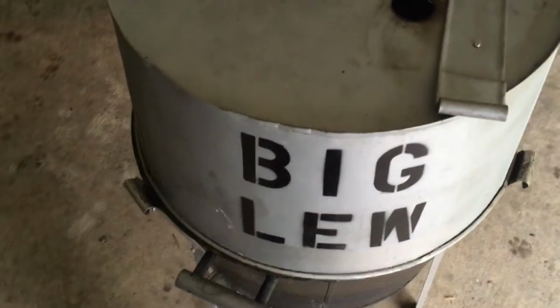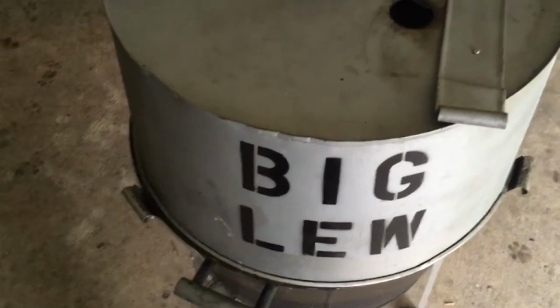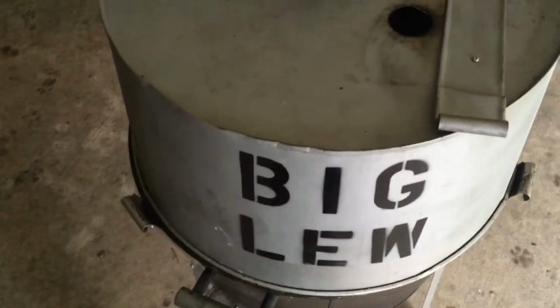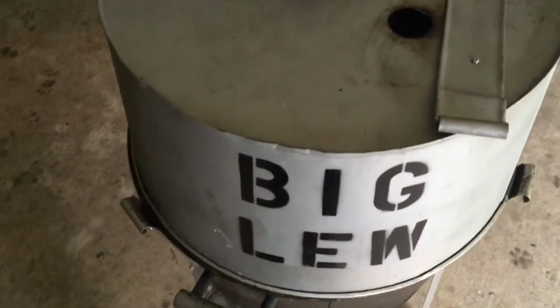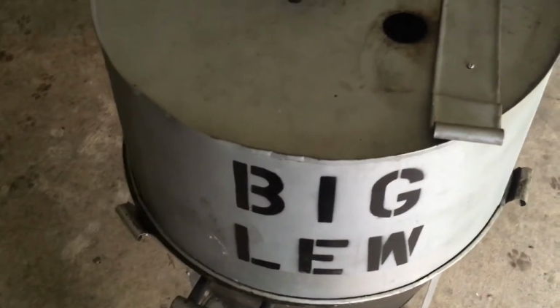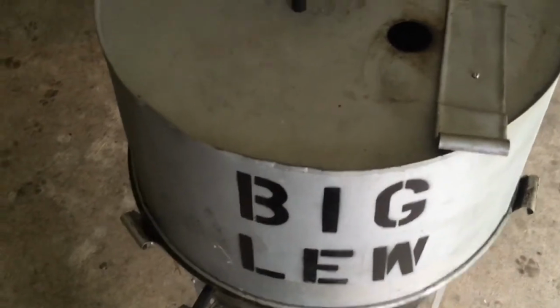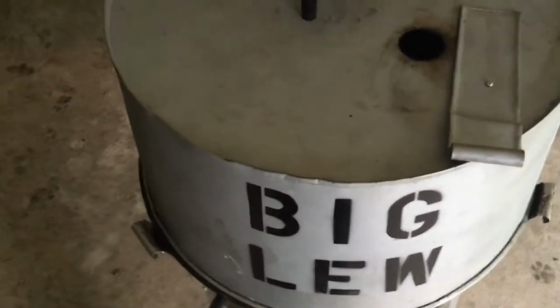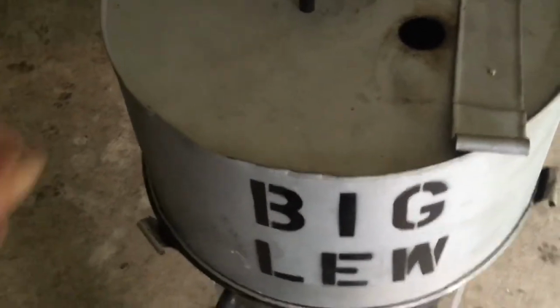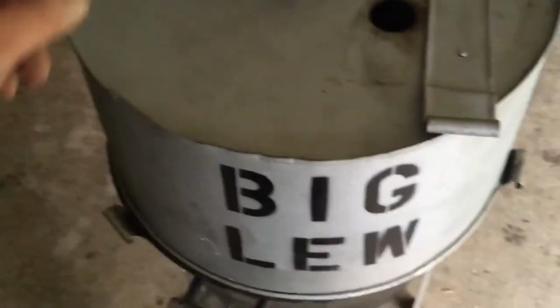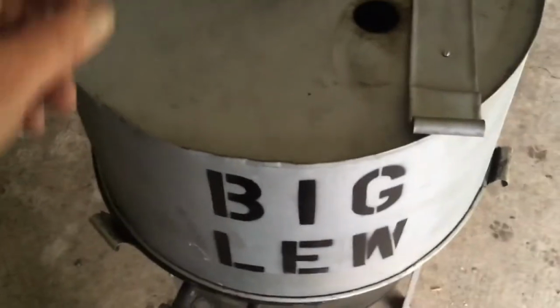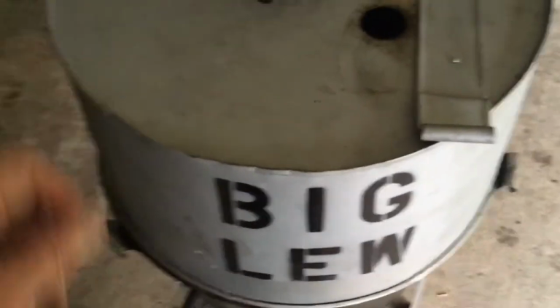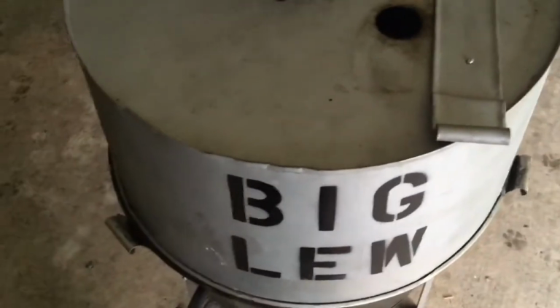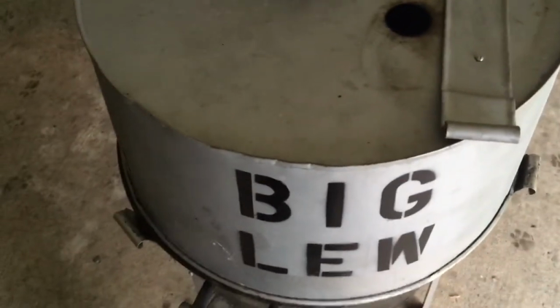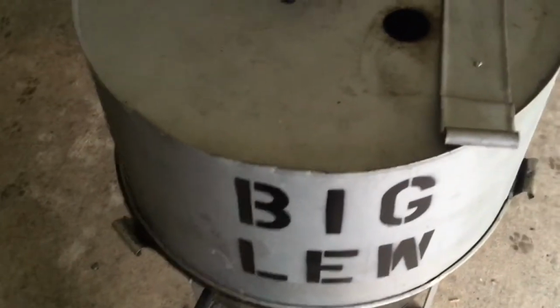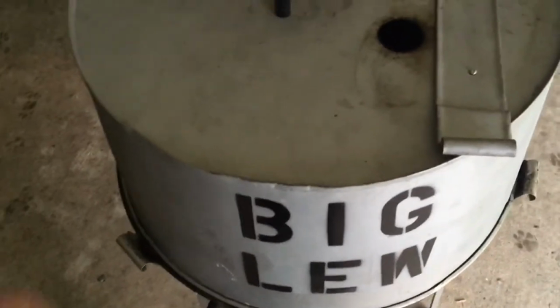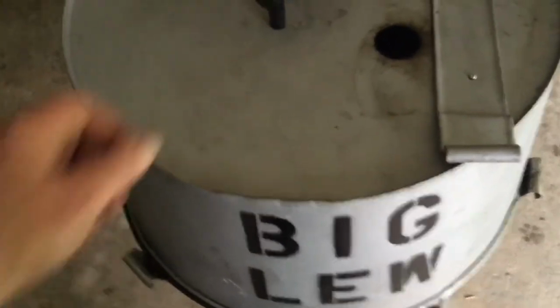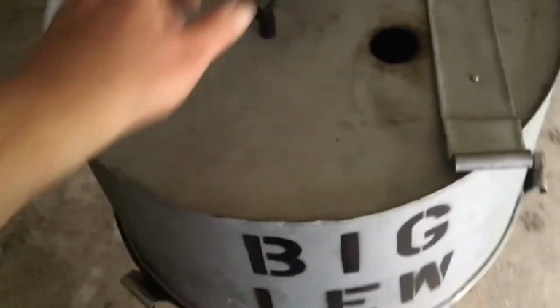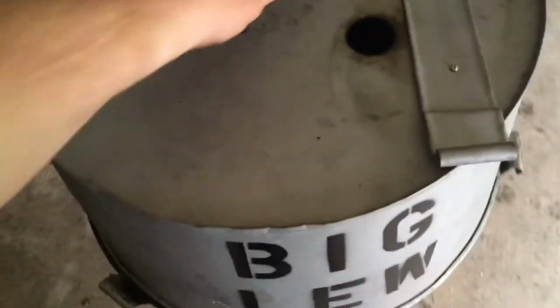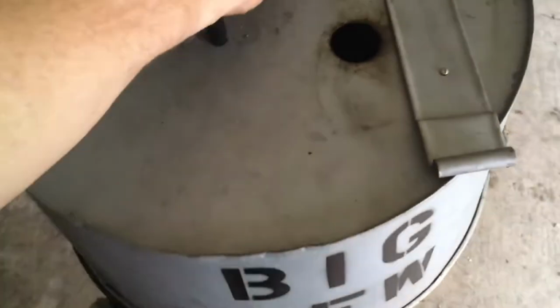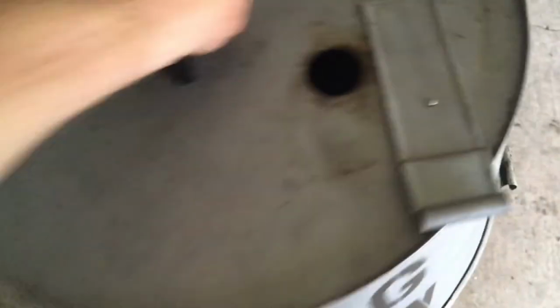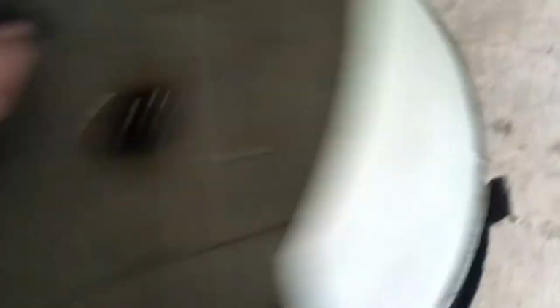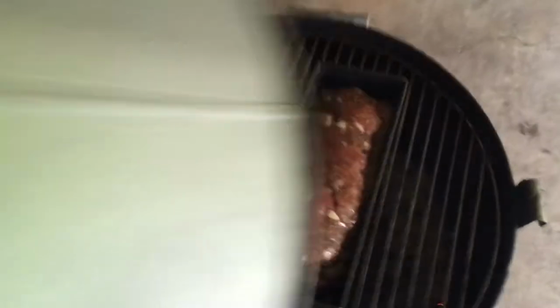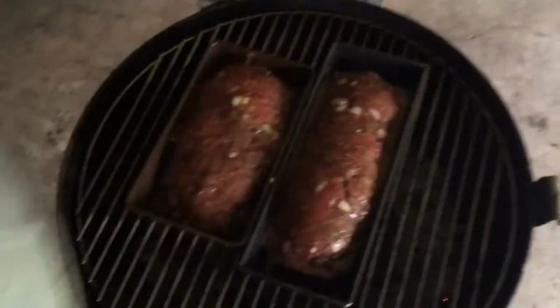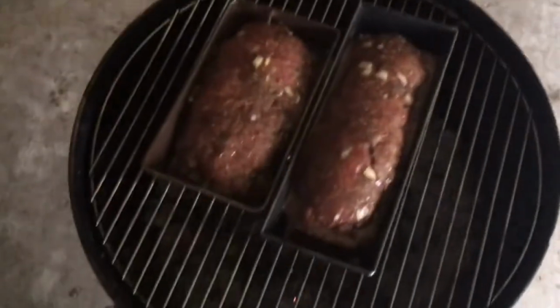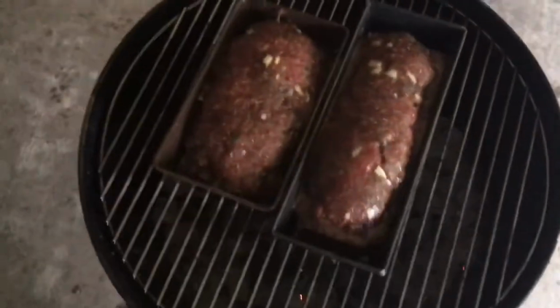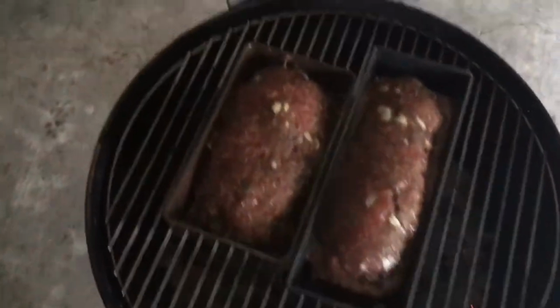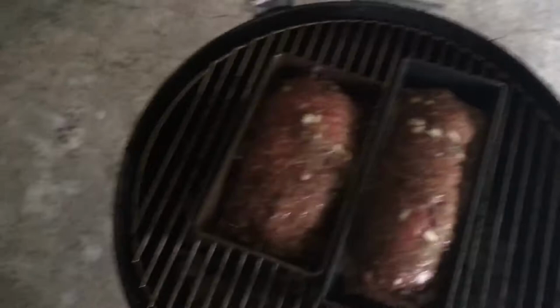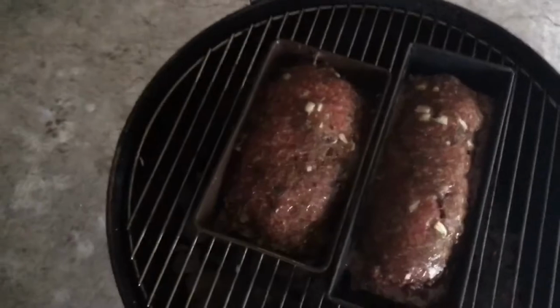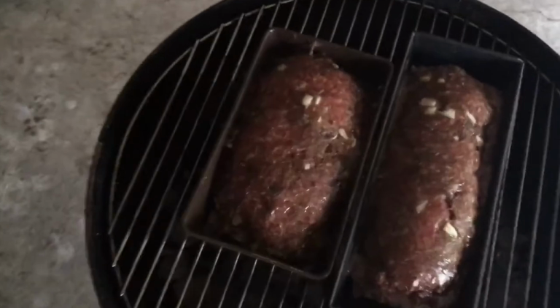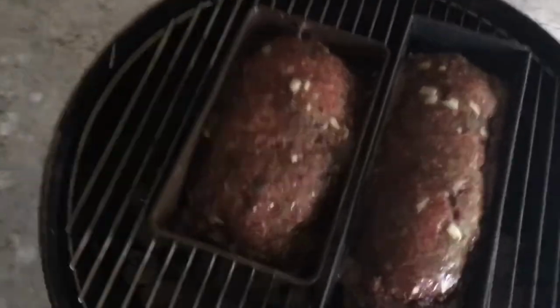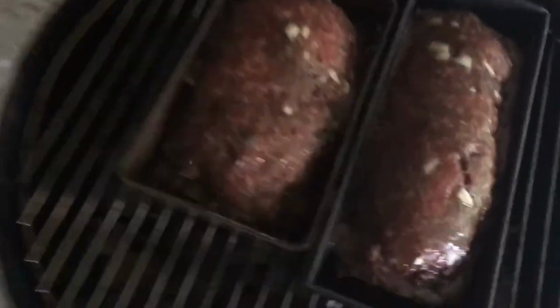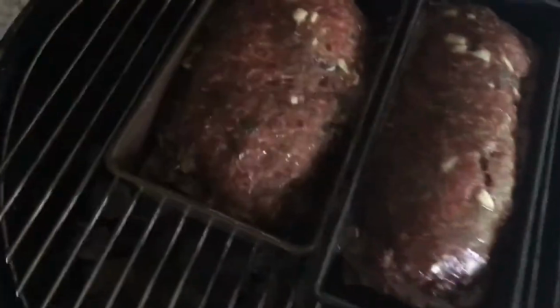It's raining so I'm grilling under the porch. Let's see what's under the big blue old smokey today — two meatloafs.